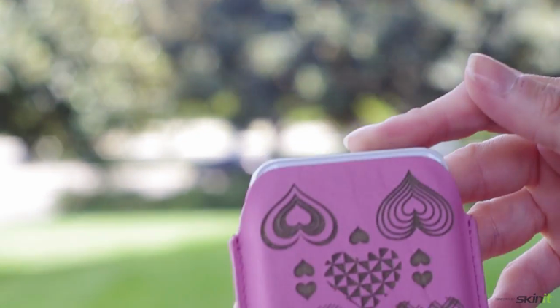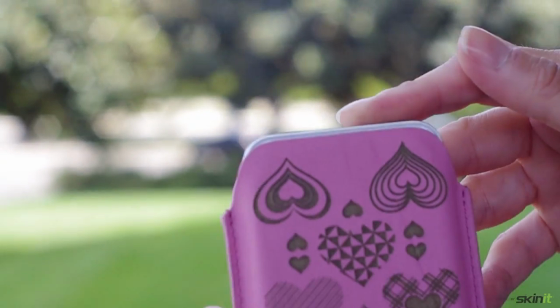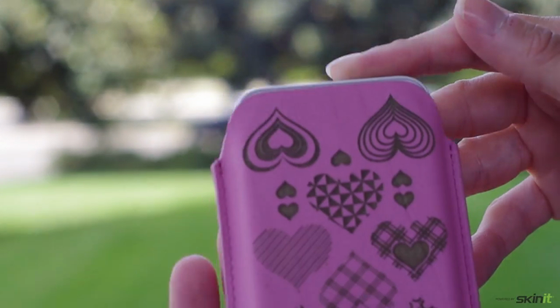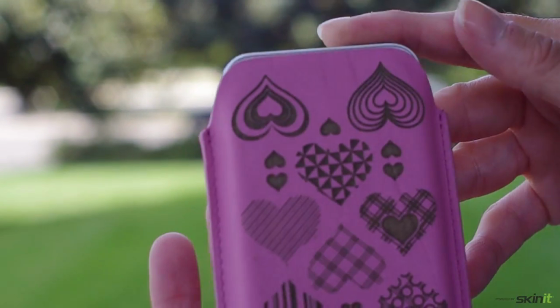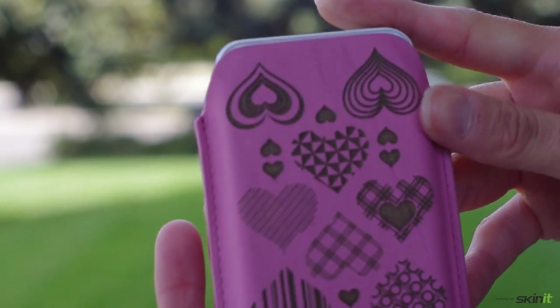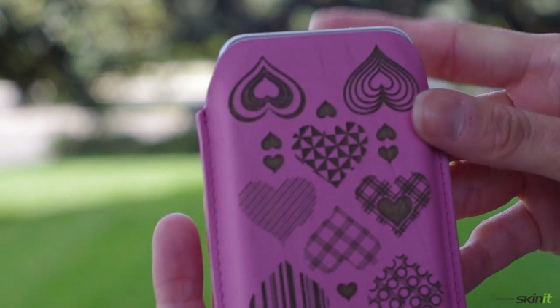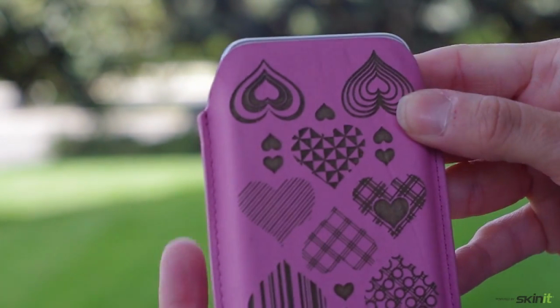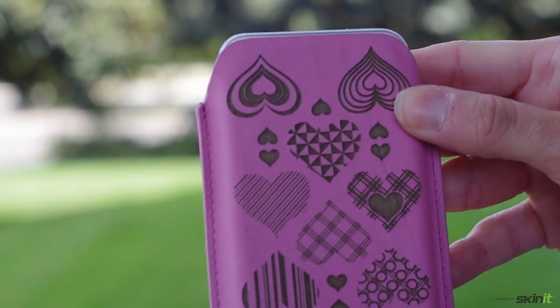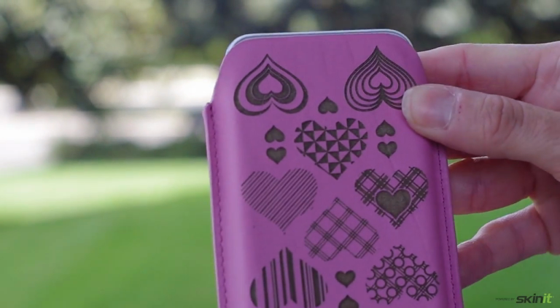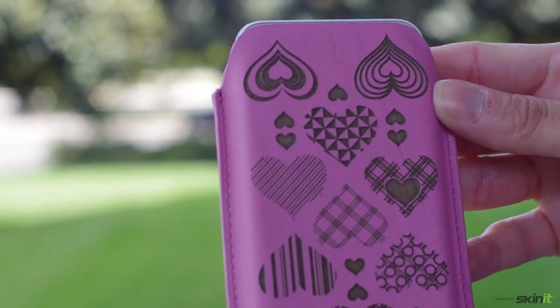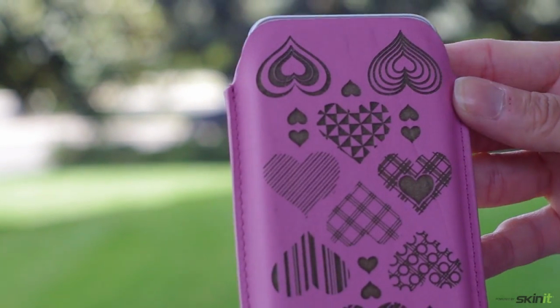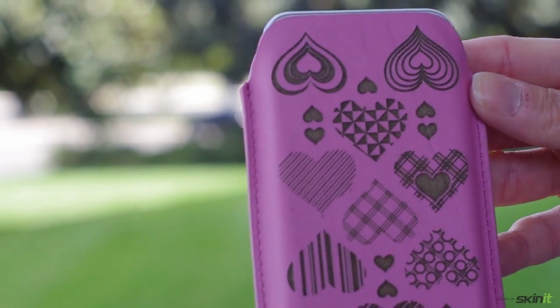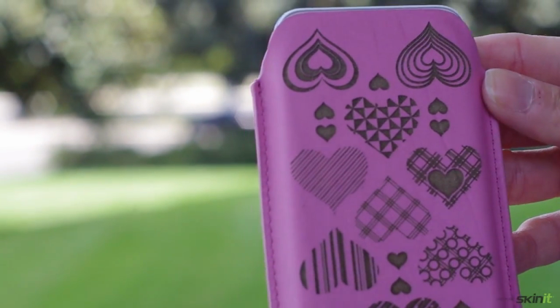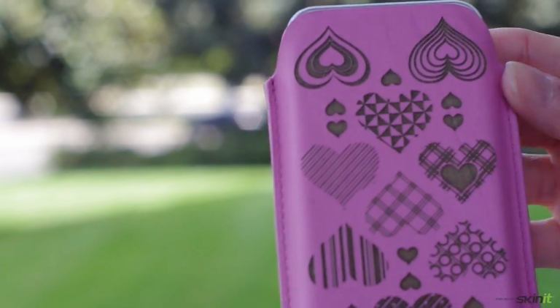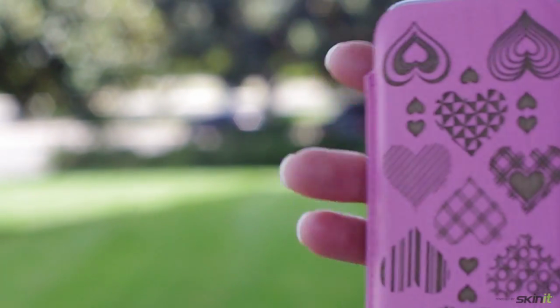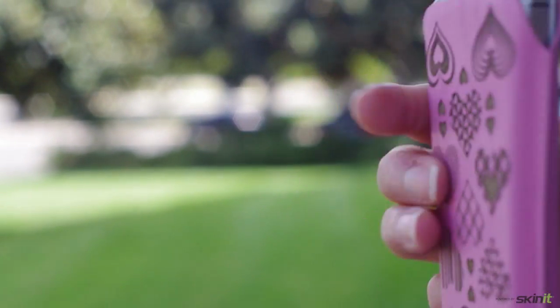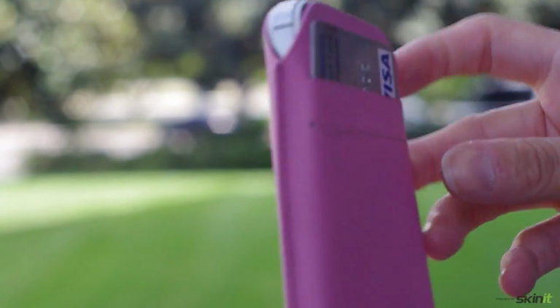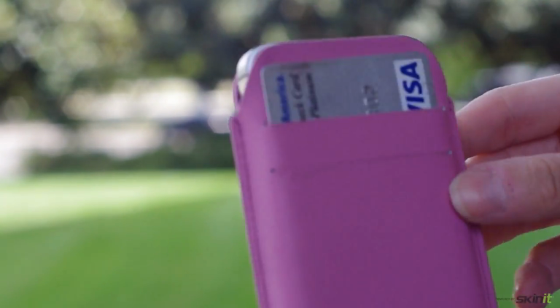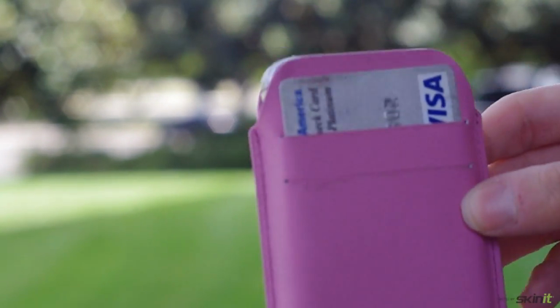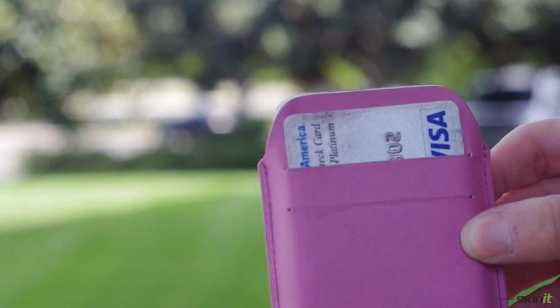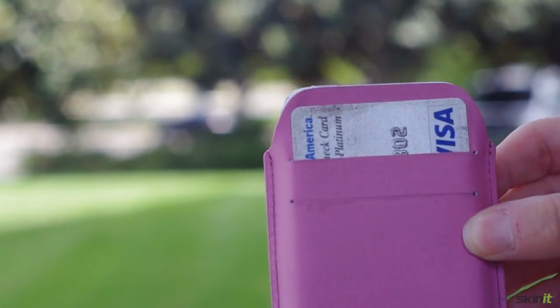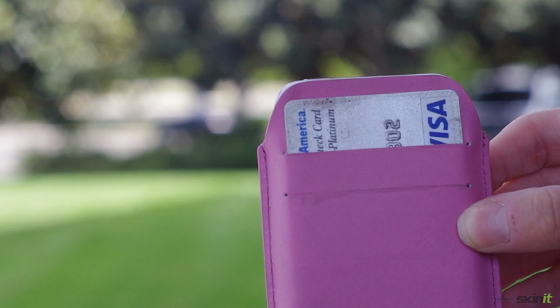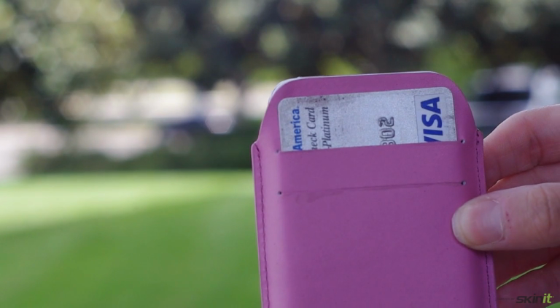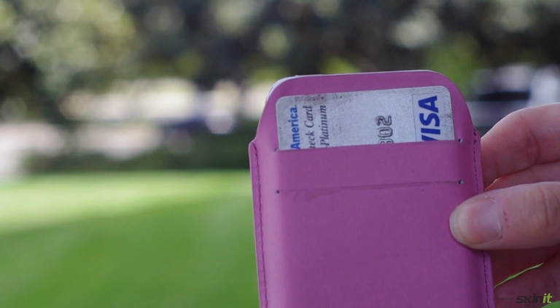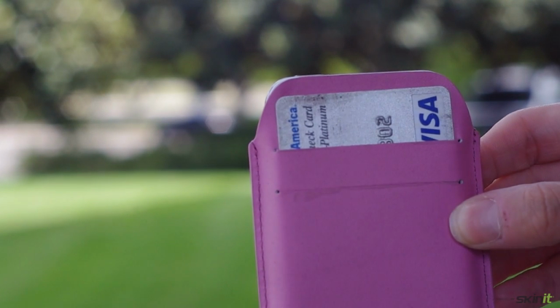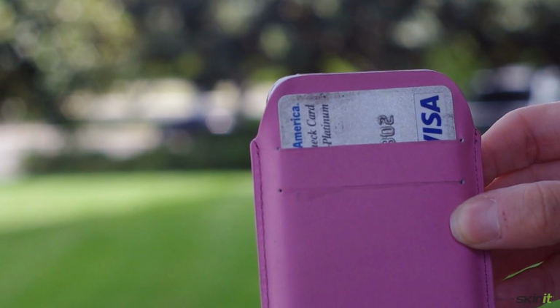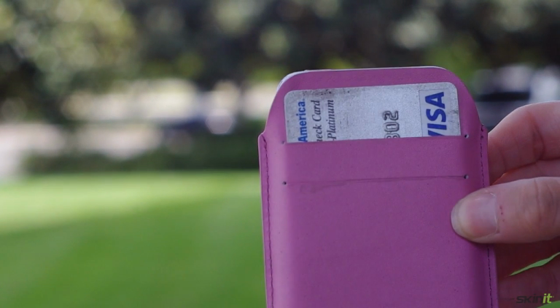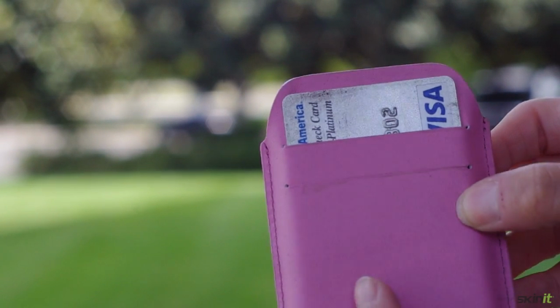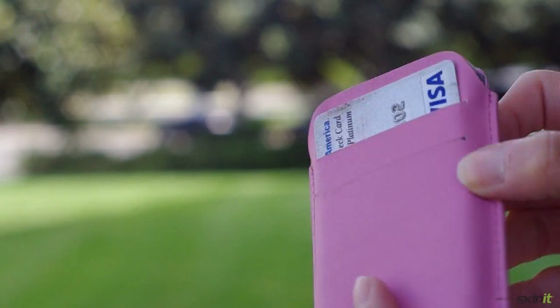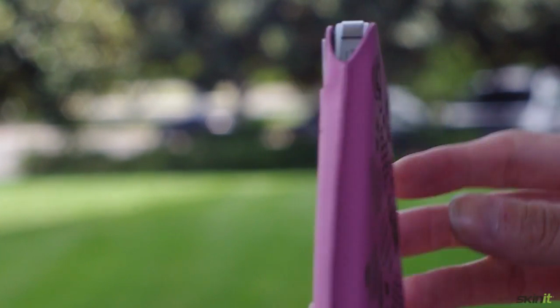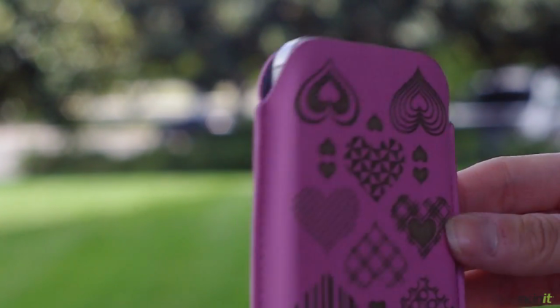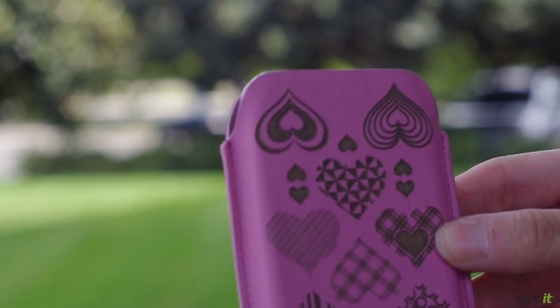So ladies, on the weekends when you're going out dancing, you slip your phone in, slip in your card and your ID, and you're ready to go.